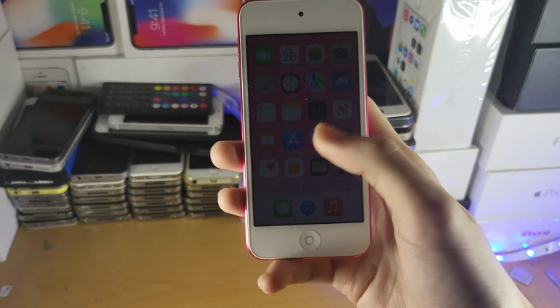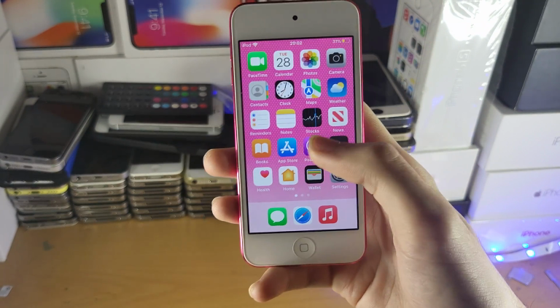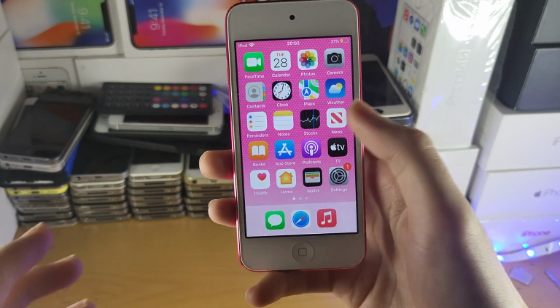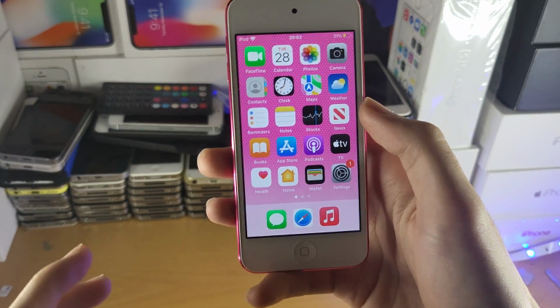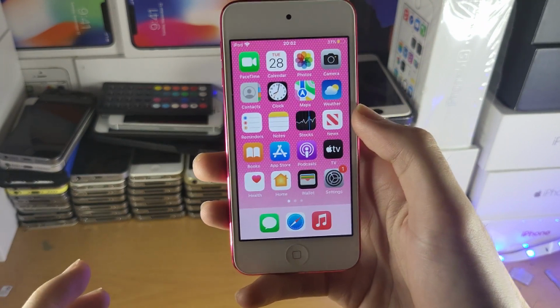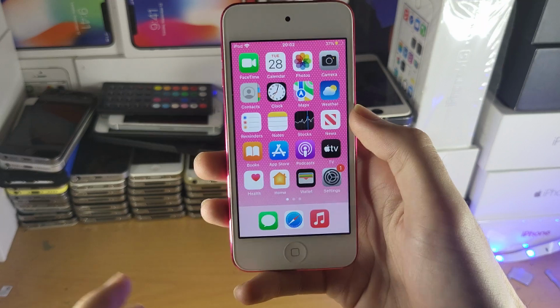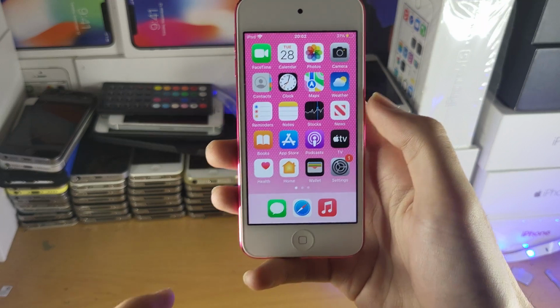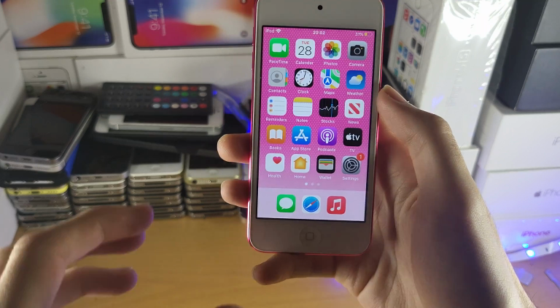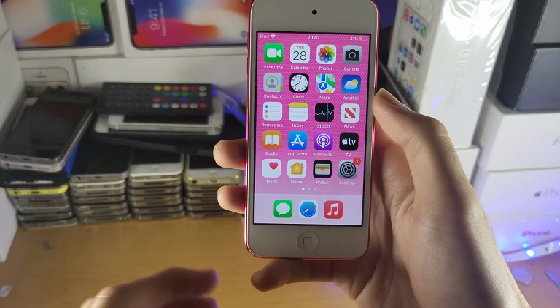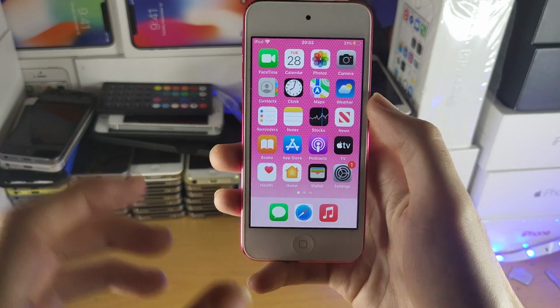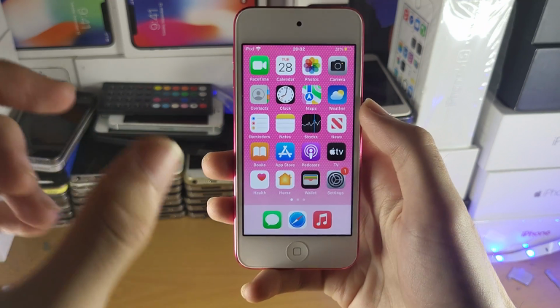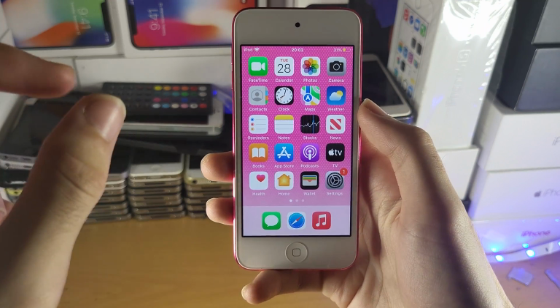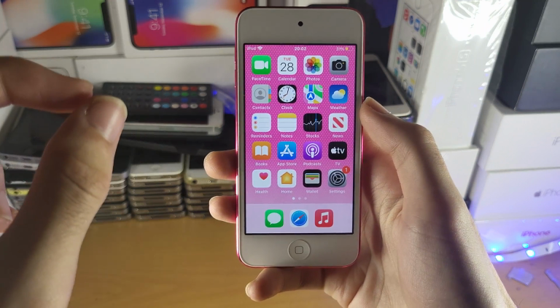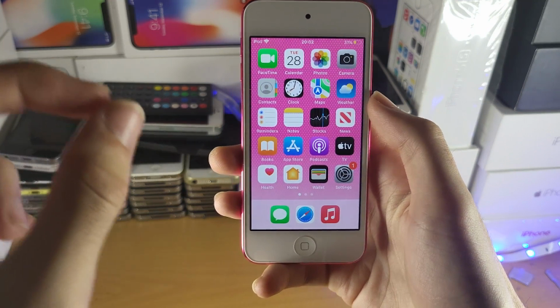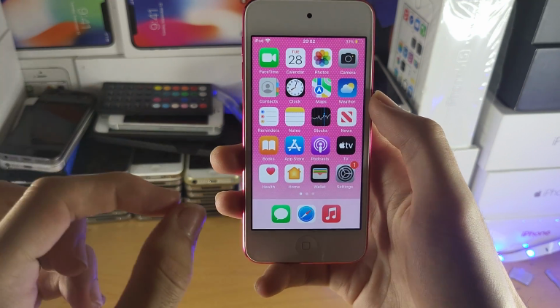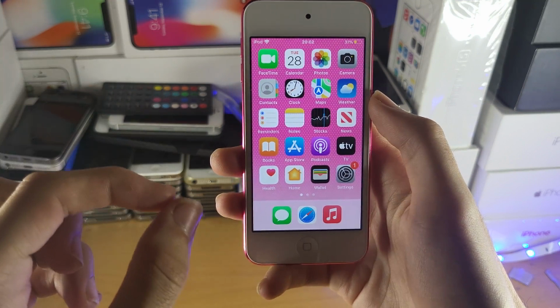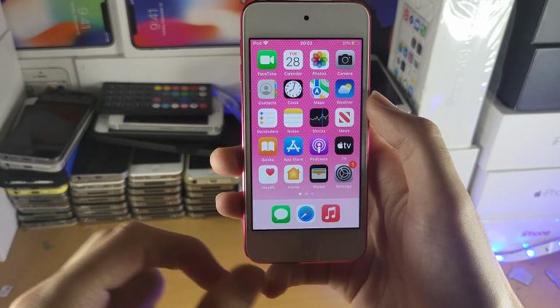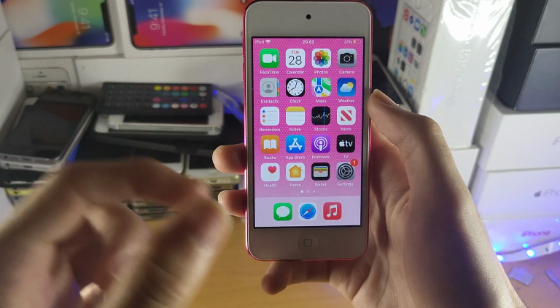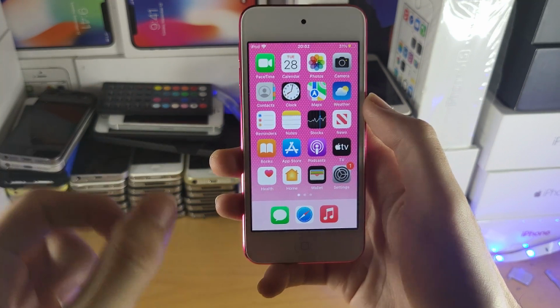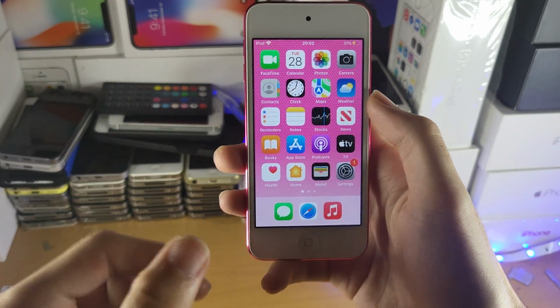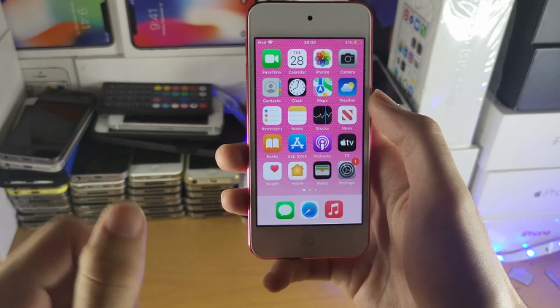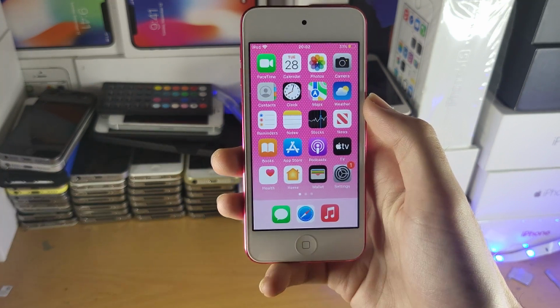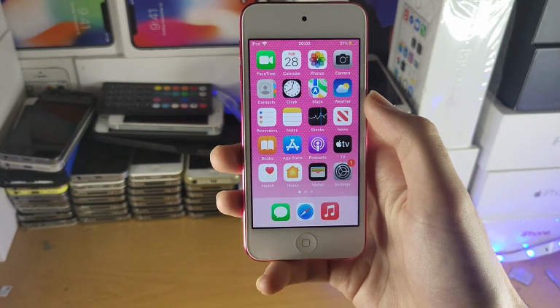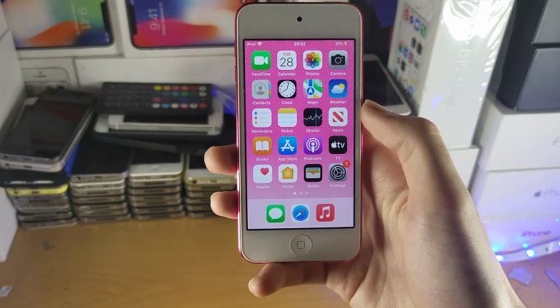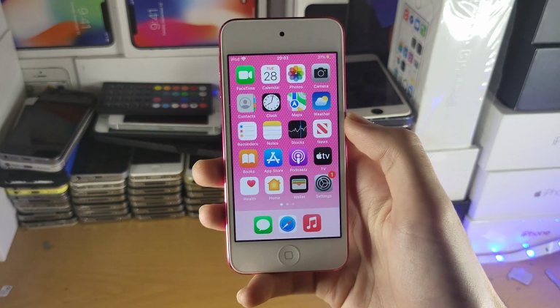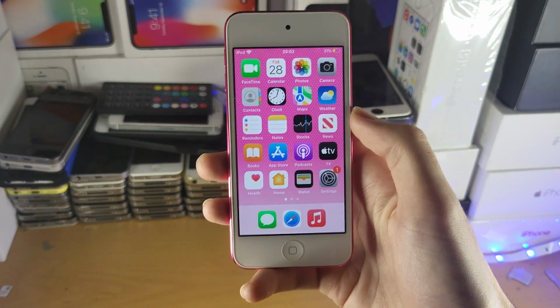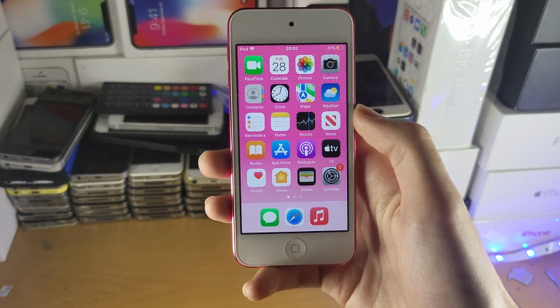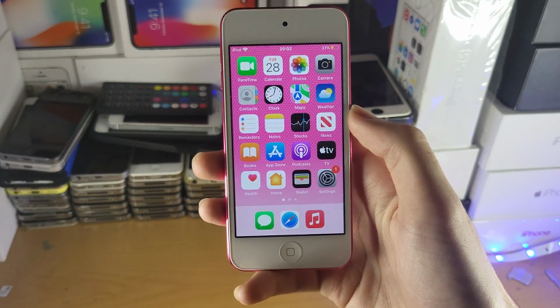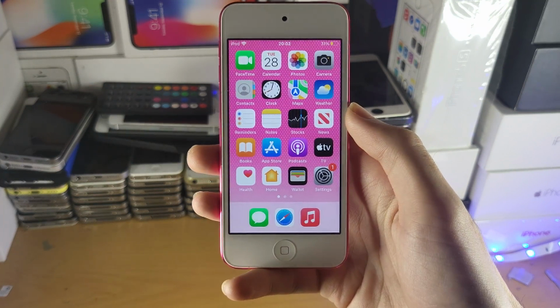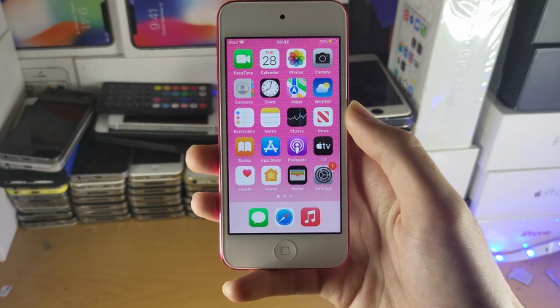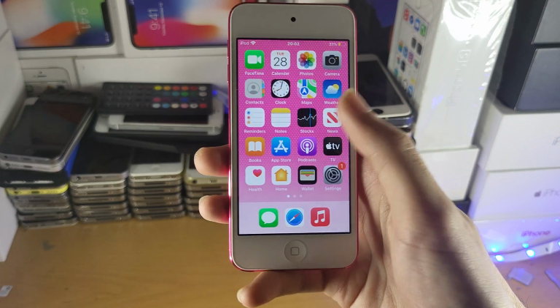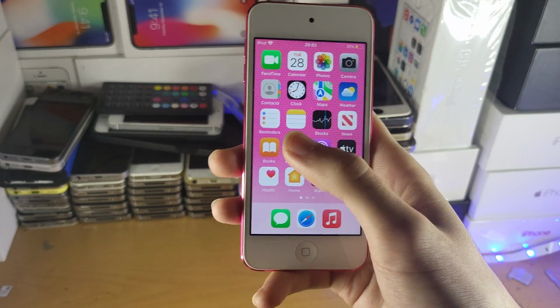However, you can still call people. You just need to use an application from the App Store, and I'm going to show you exactly which app that is.